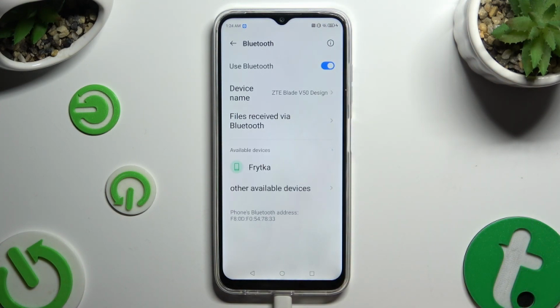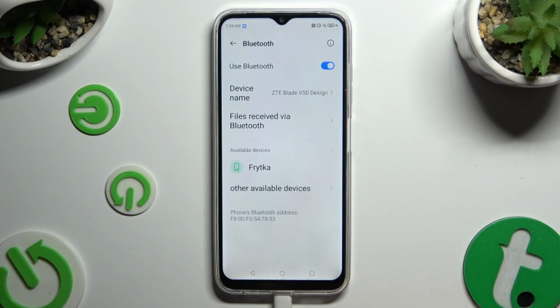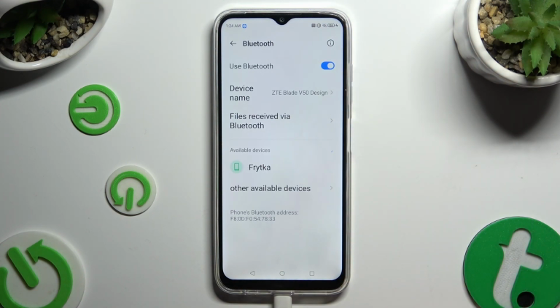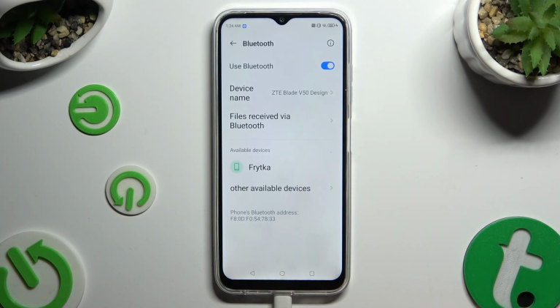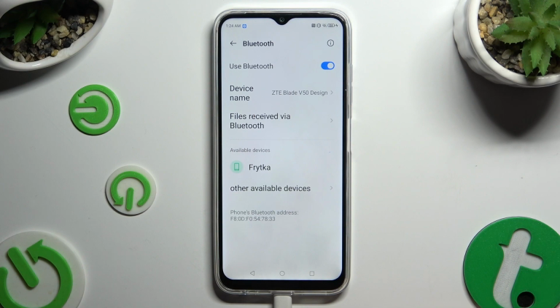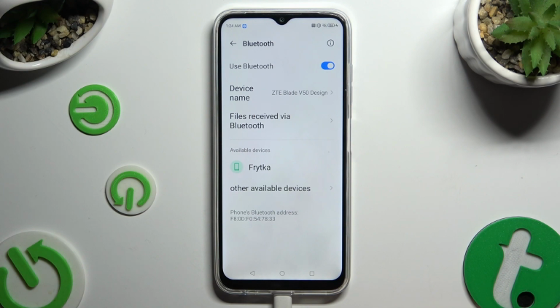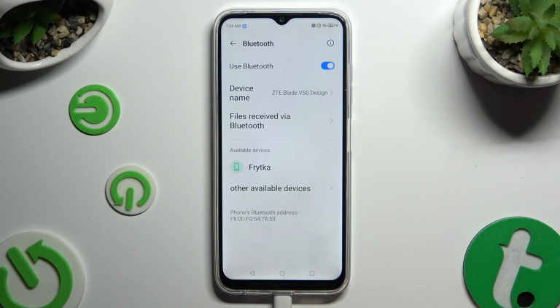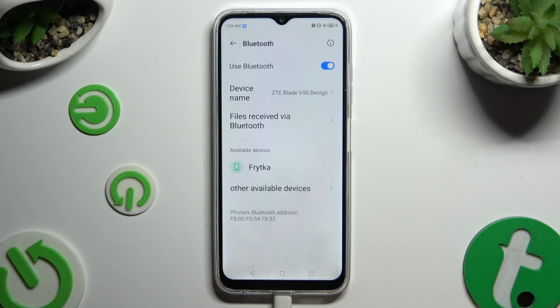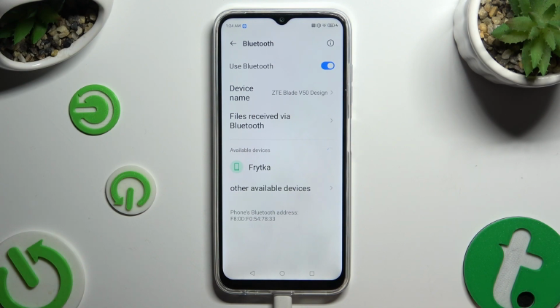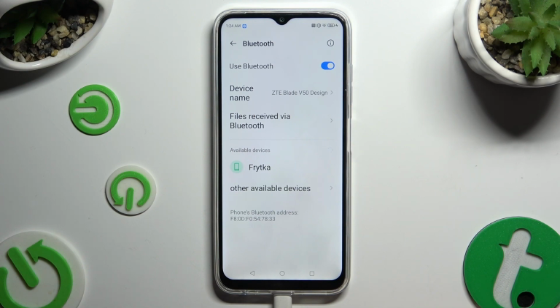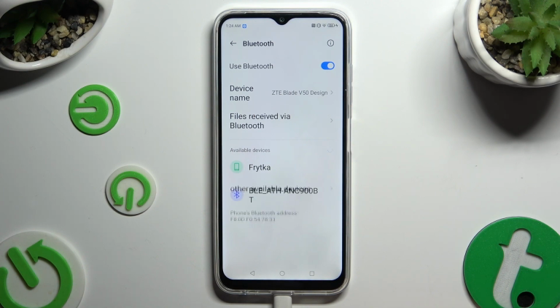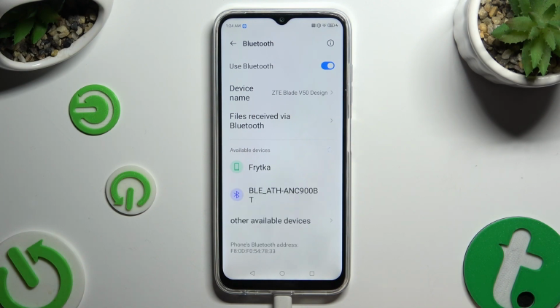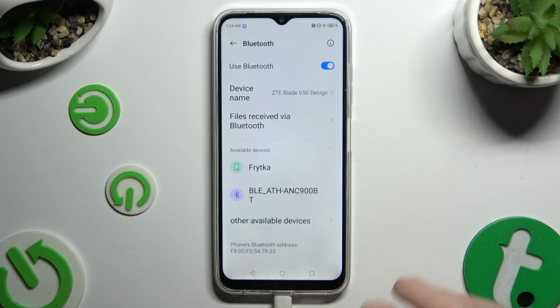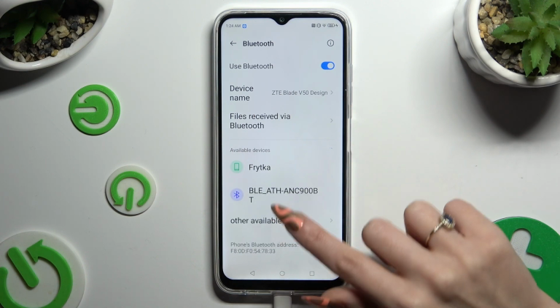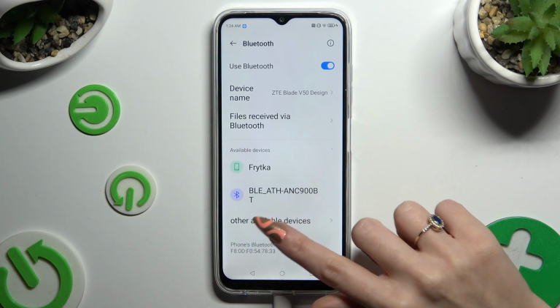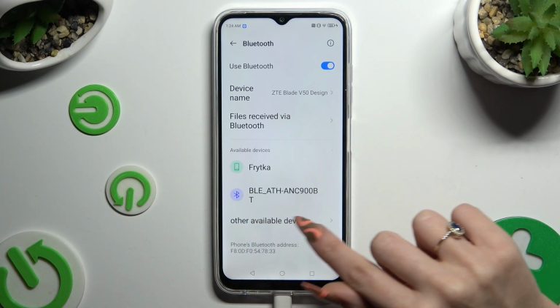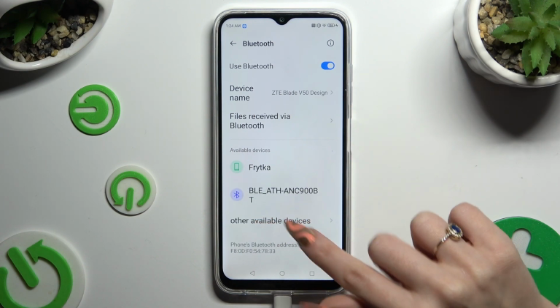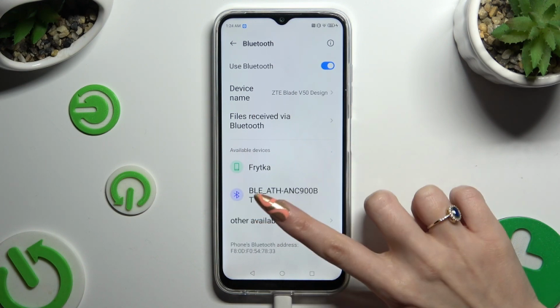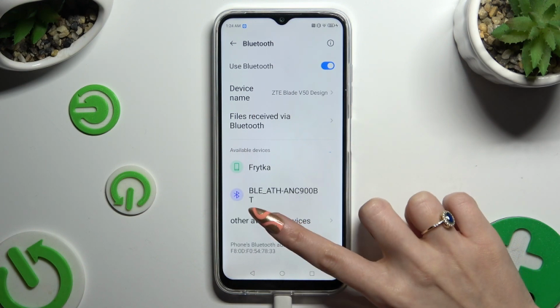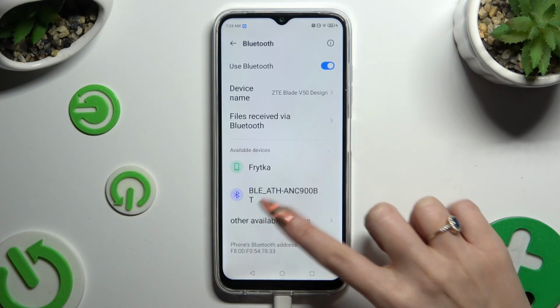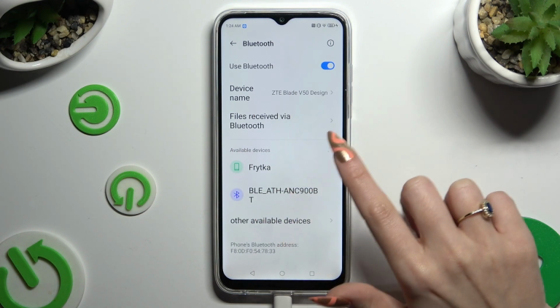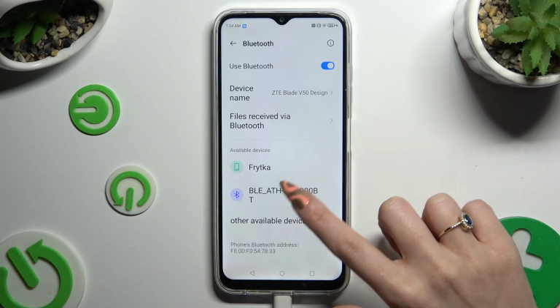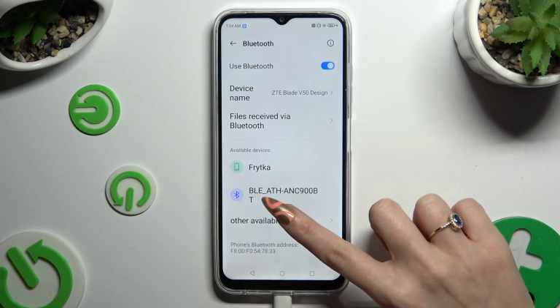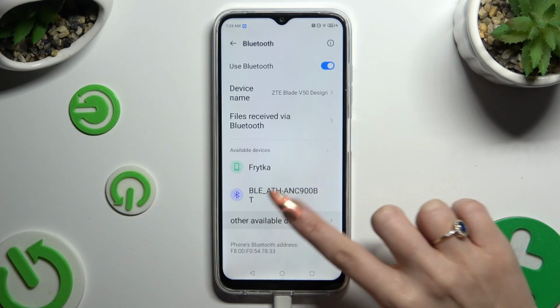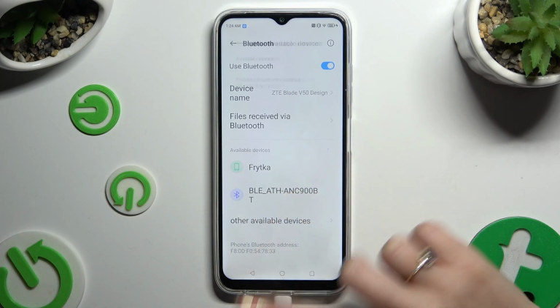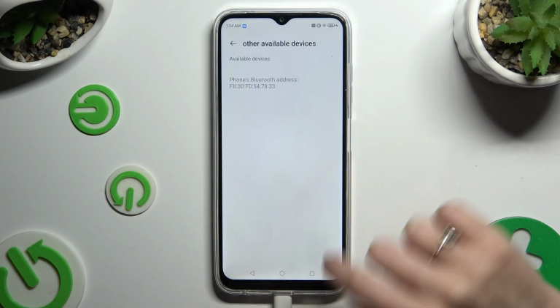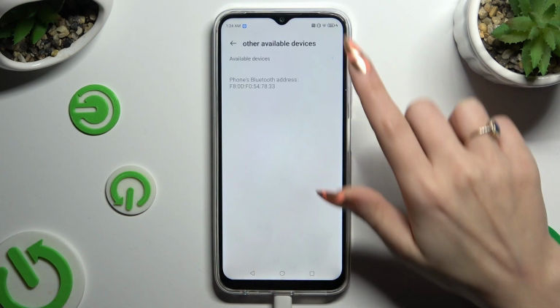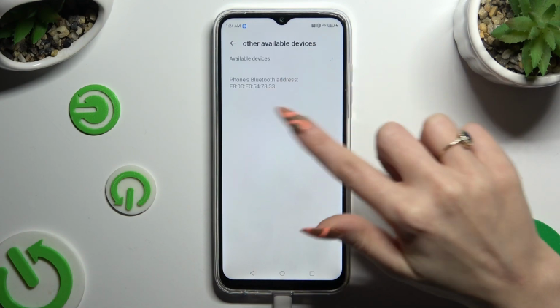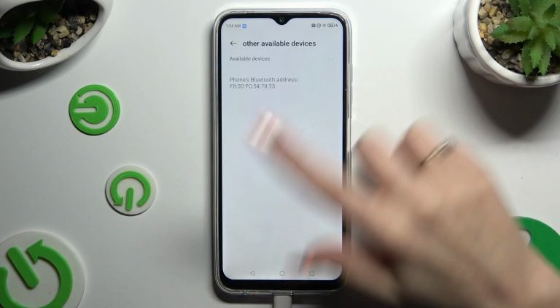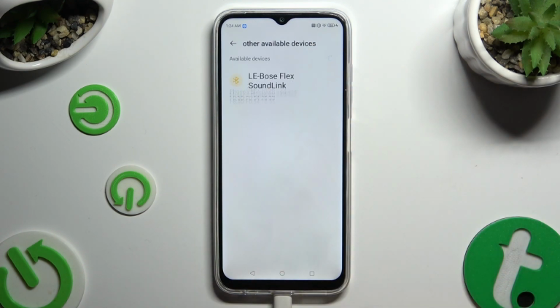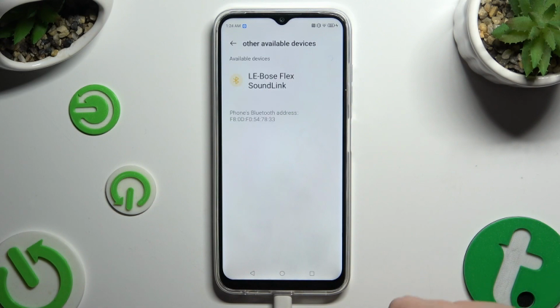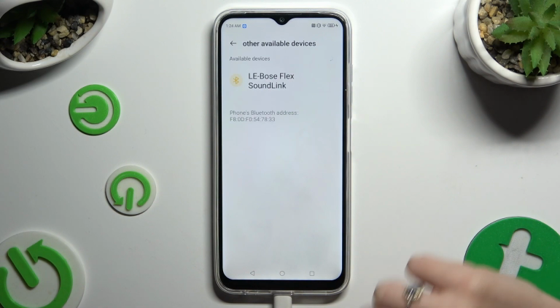If you still can't see them, click on other available devices and look over here.